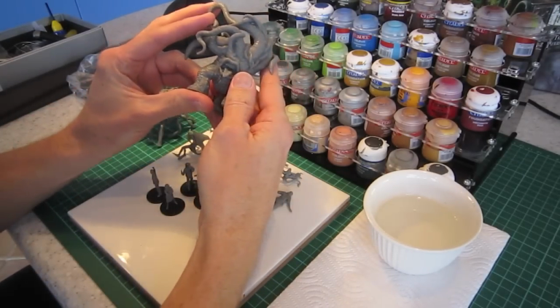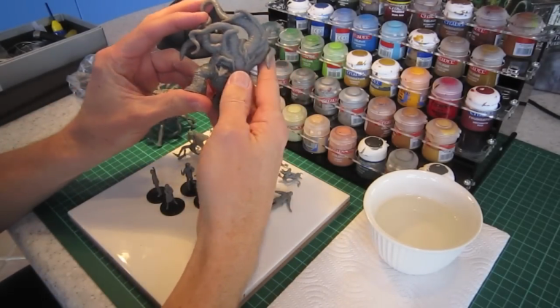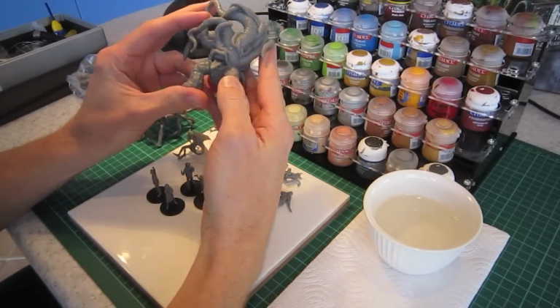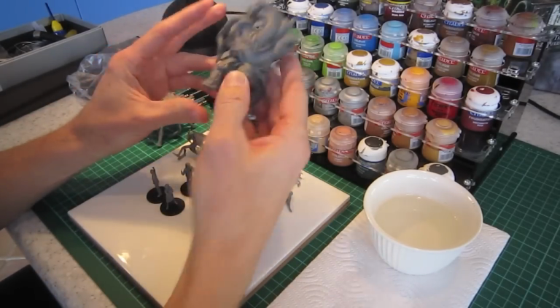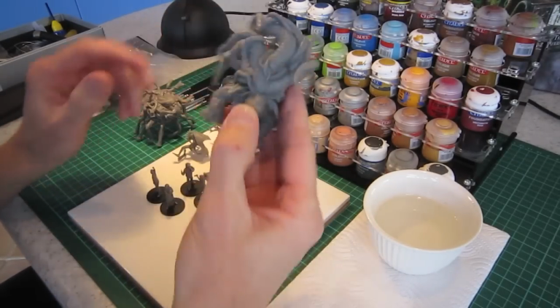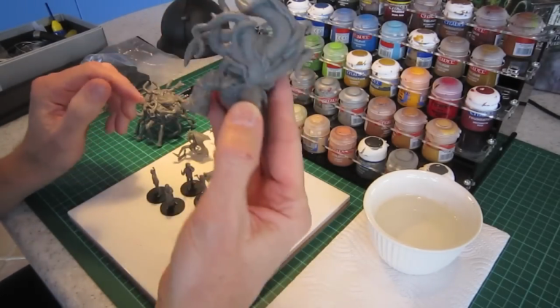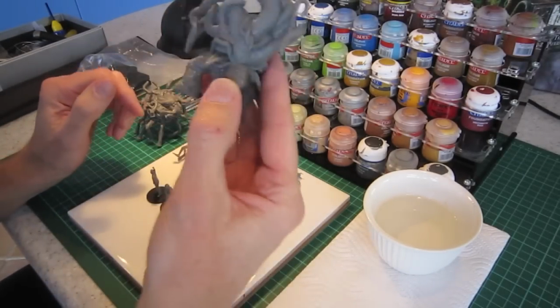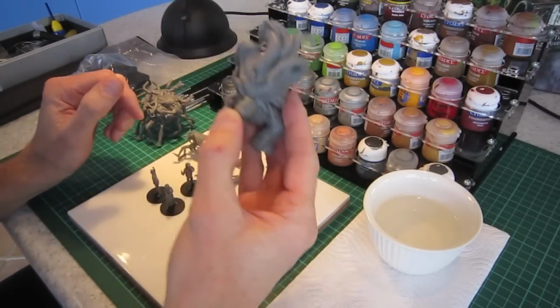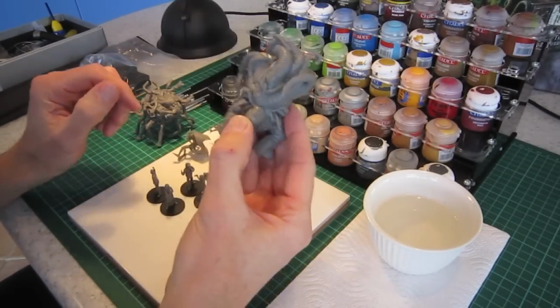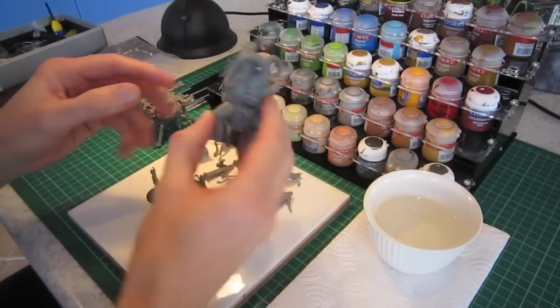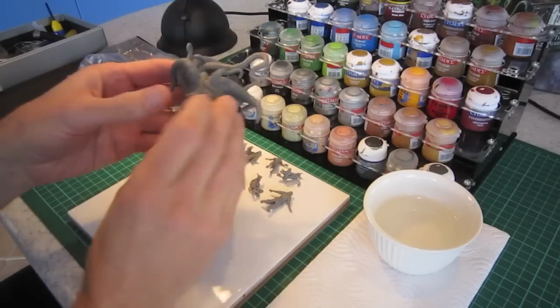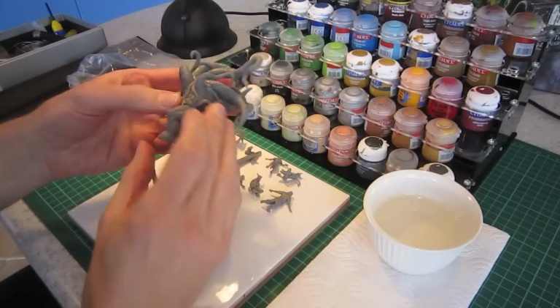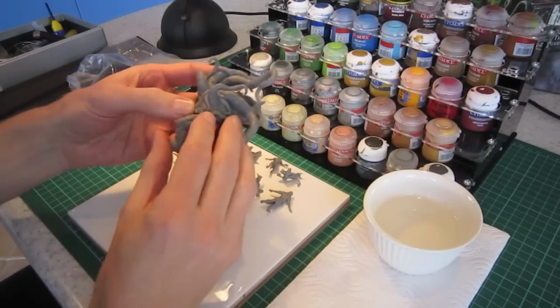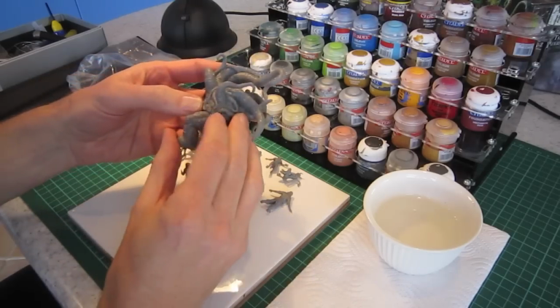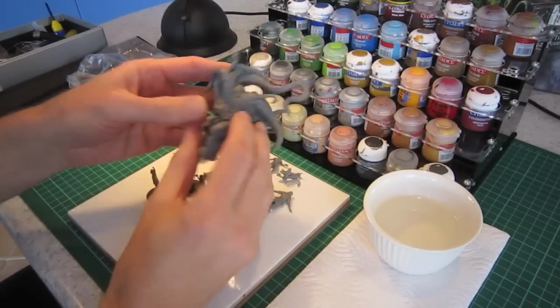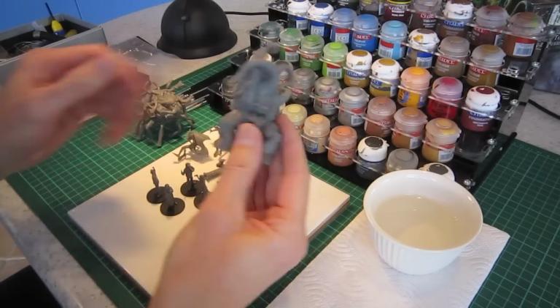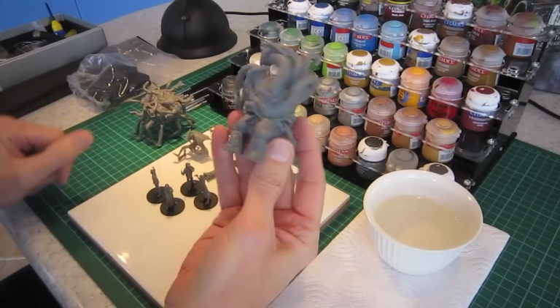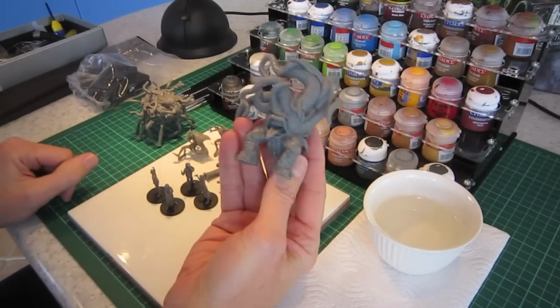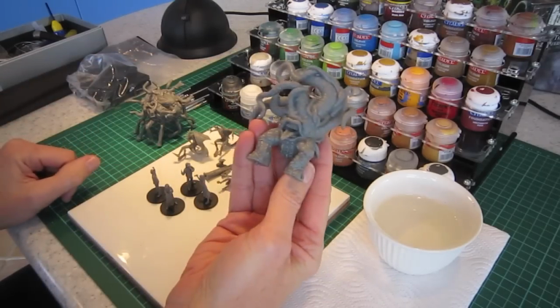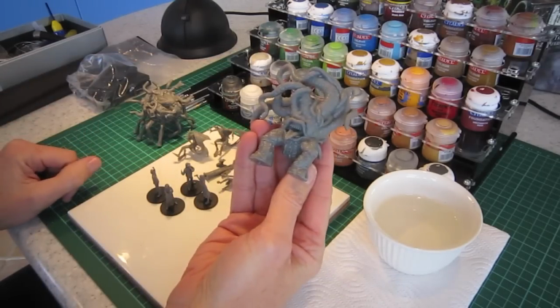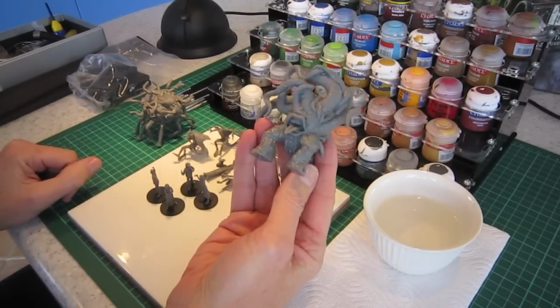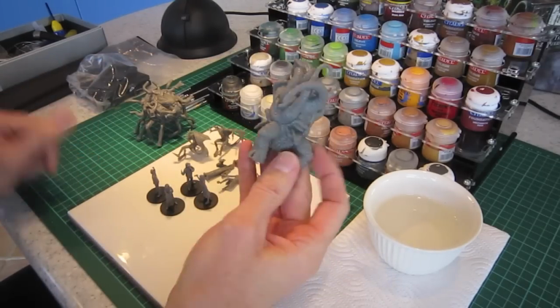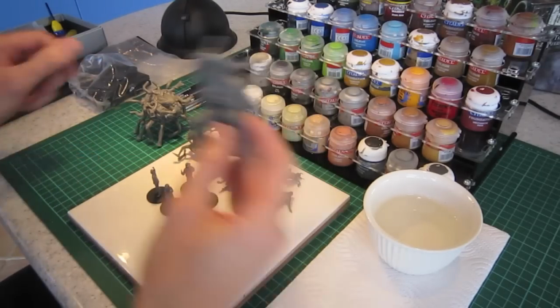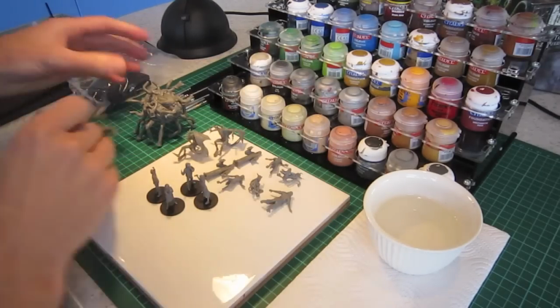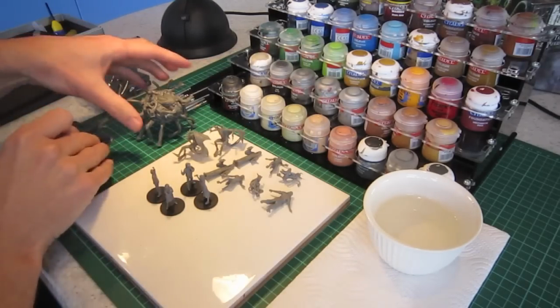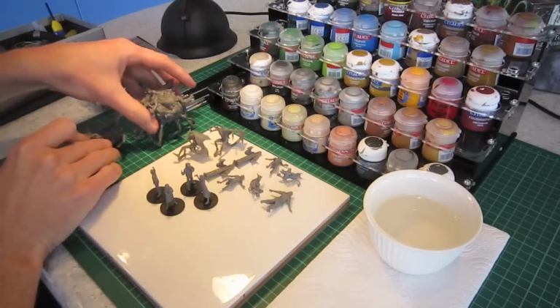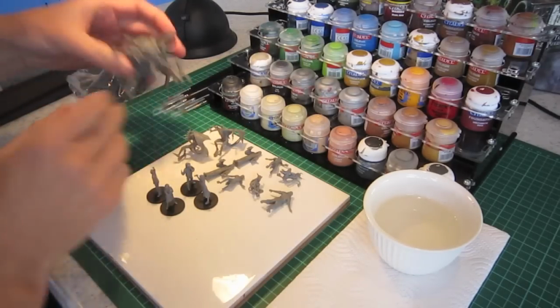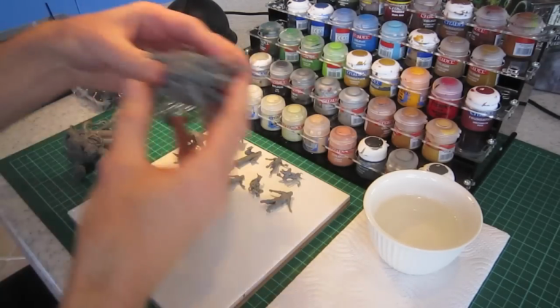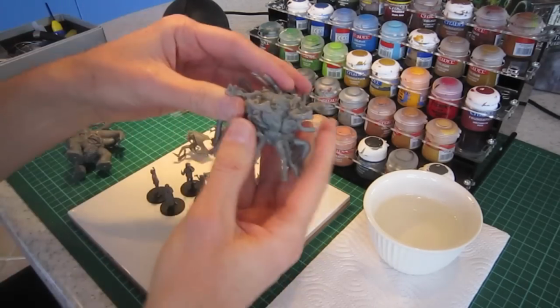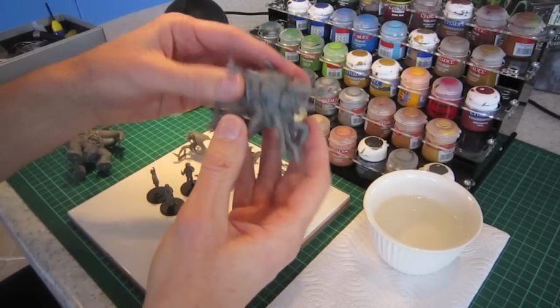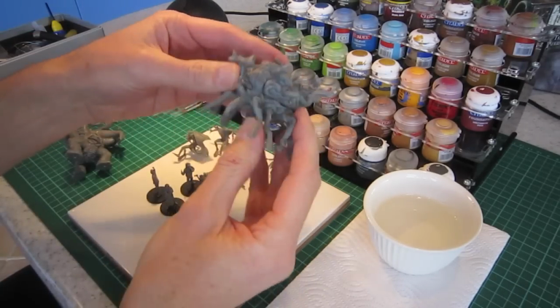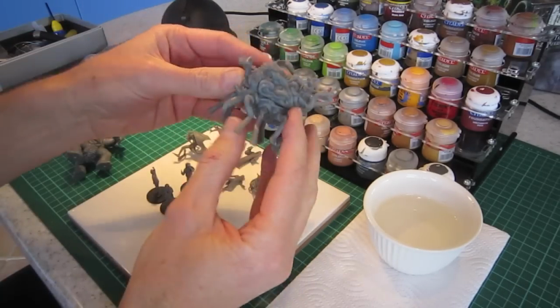These are horrific looking figures, a joy to paint. As you can see there's lots of detail — beautiful stuff.